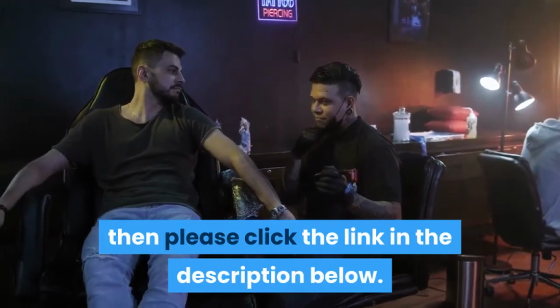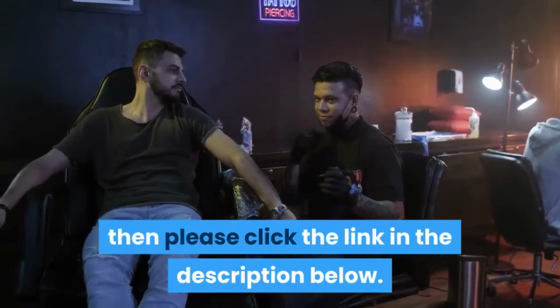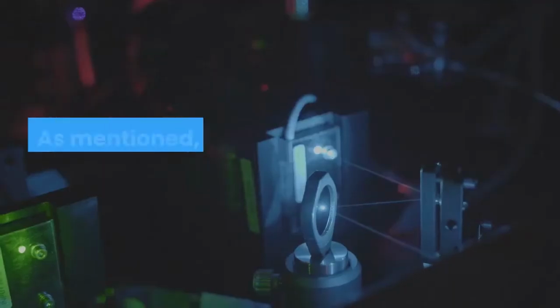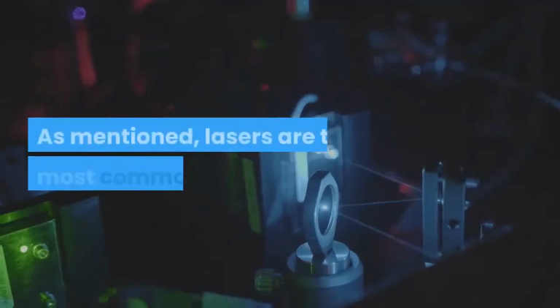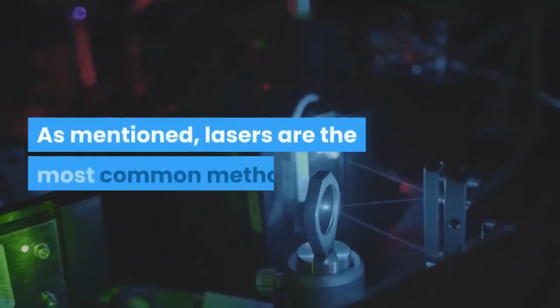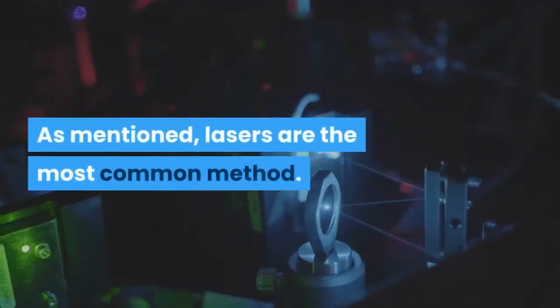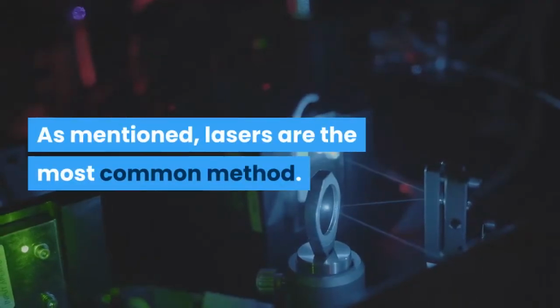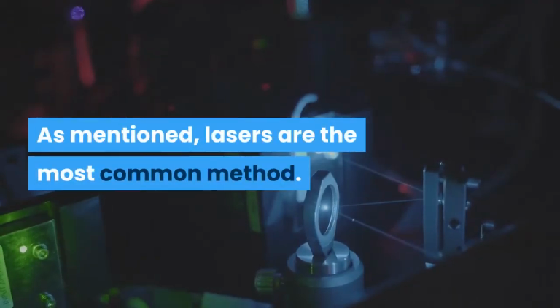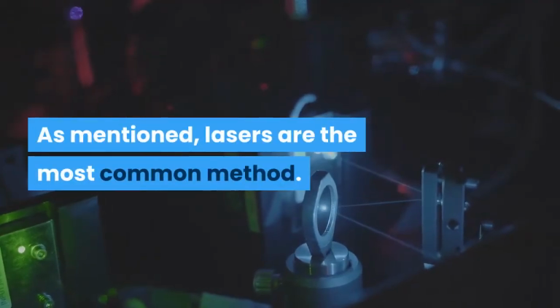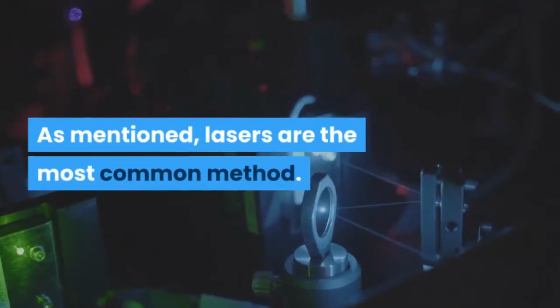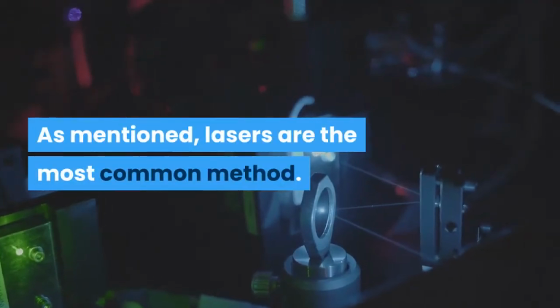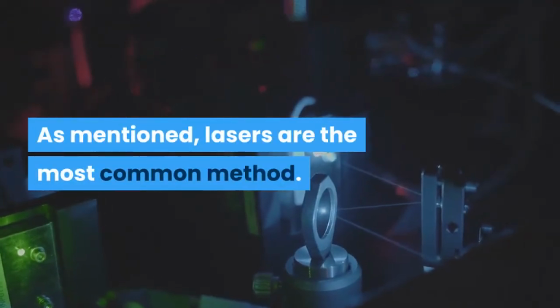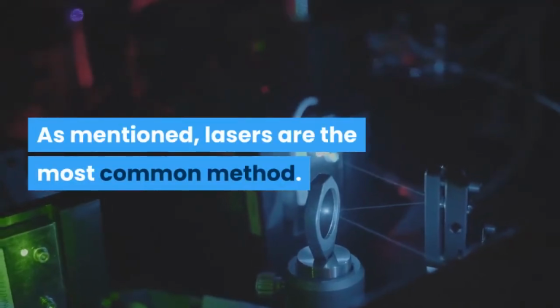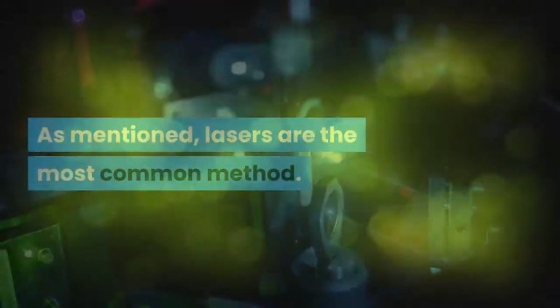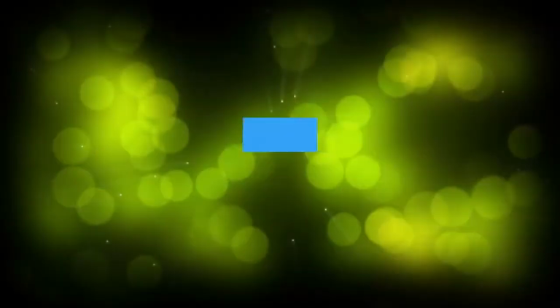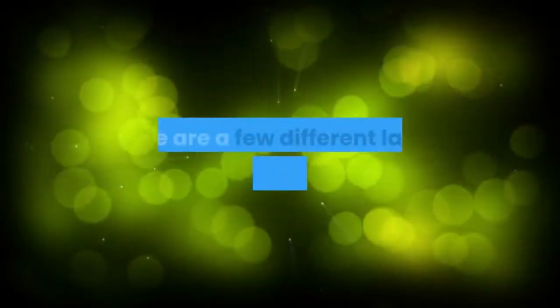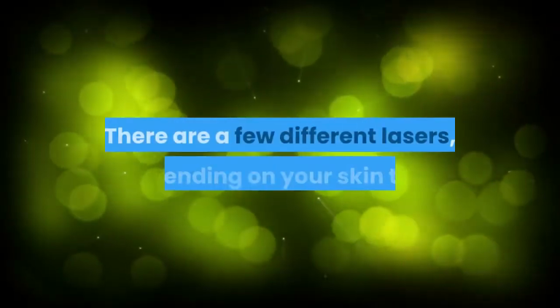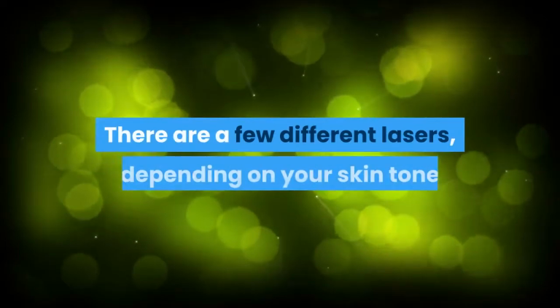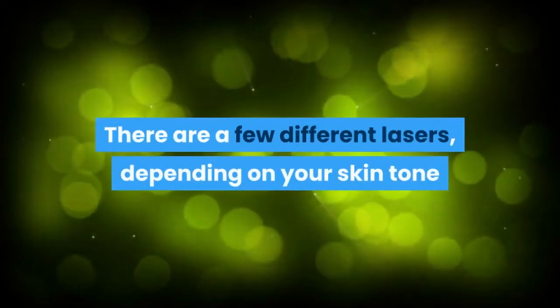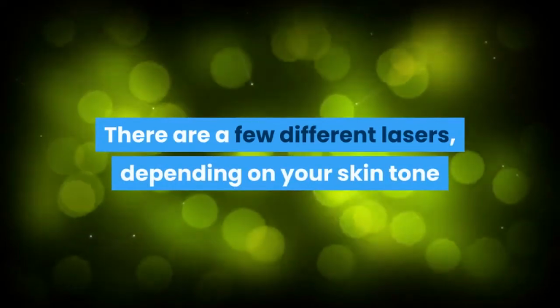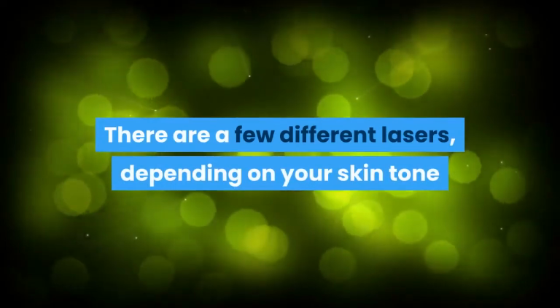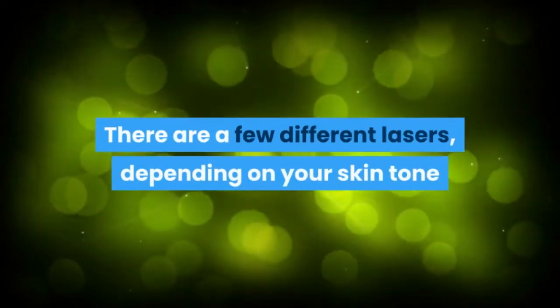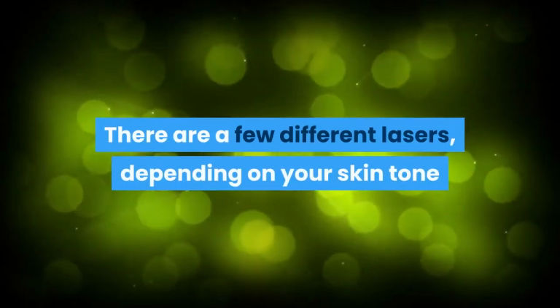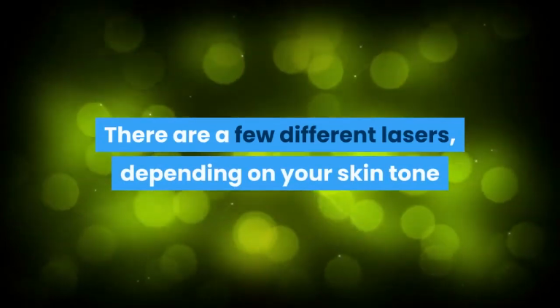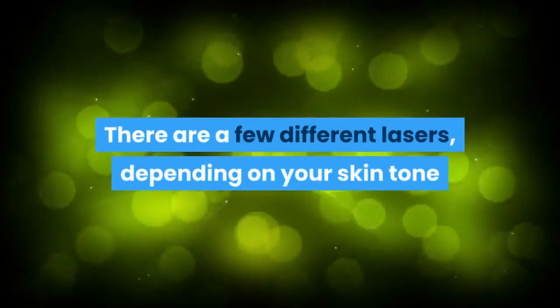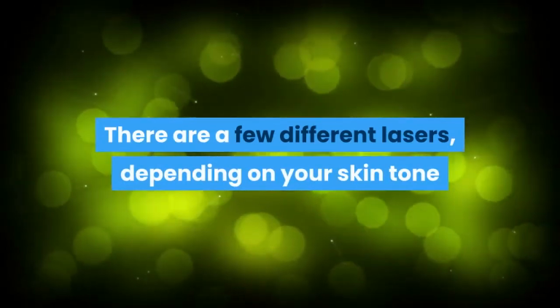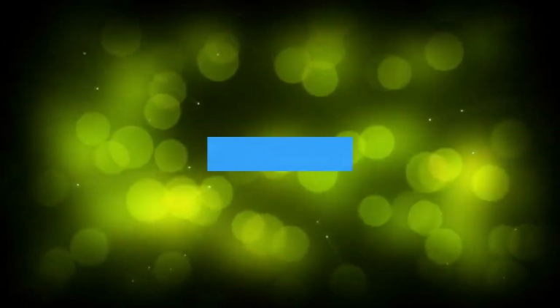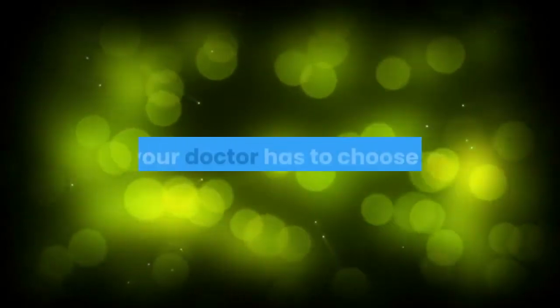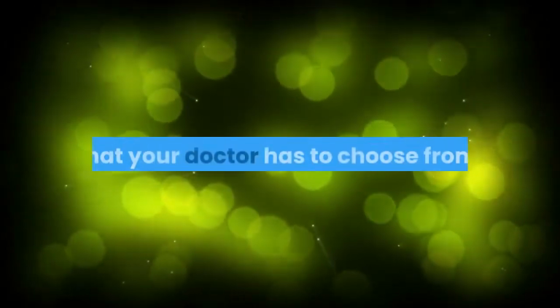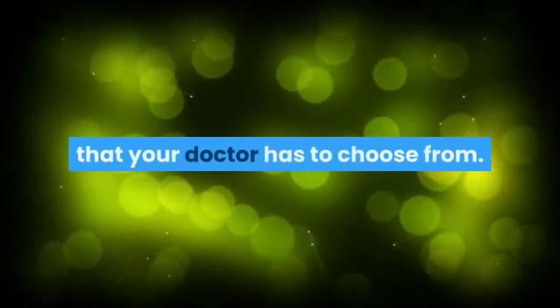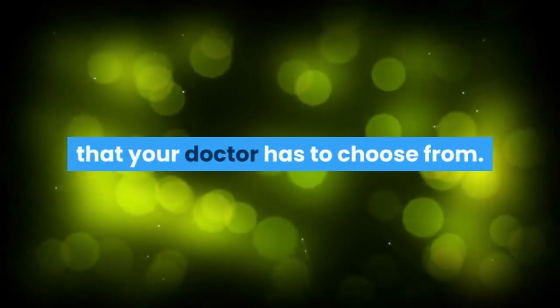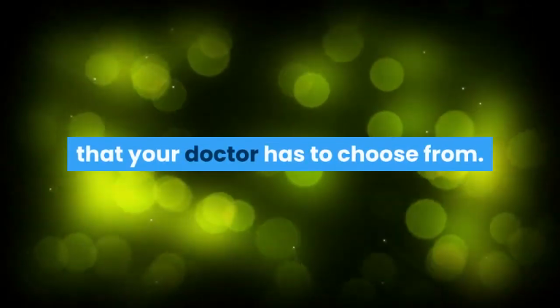As mentioned, lasers are the most common method. There are a few different lasers, depending on your skin tone, that your doctor has to choose from.